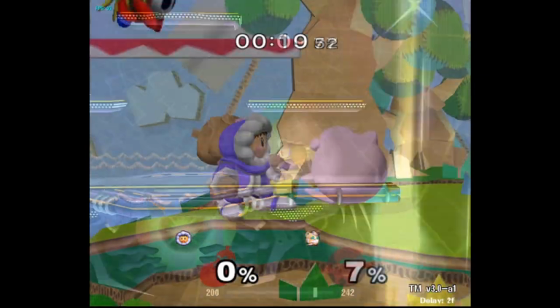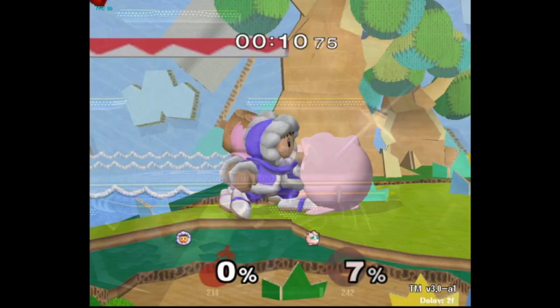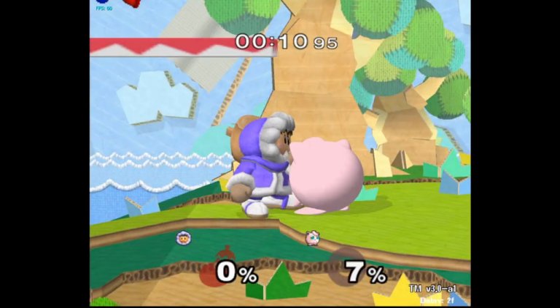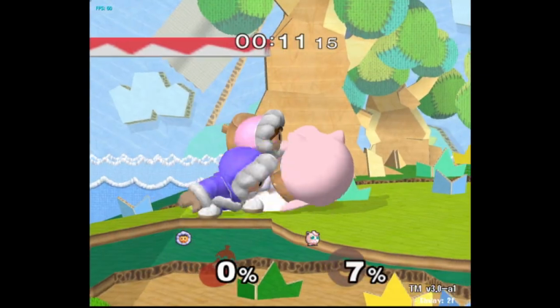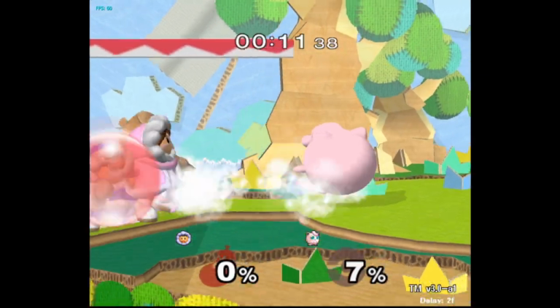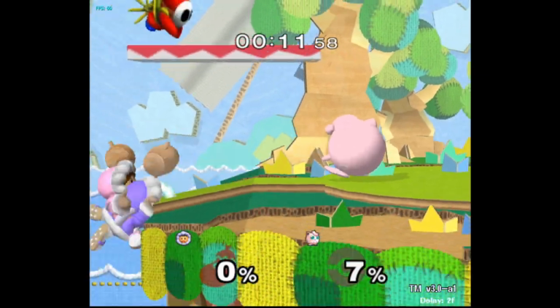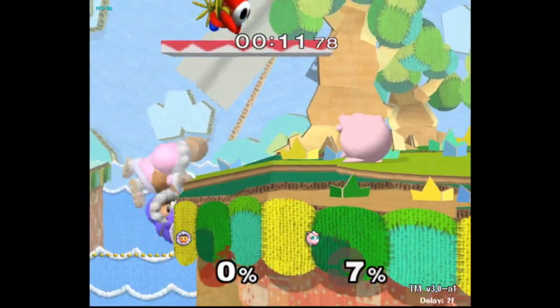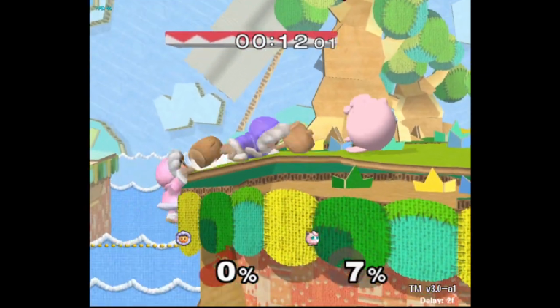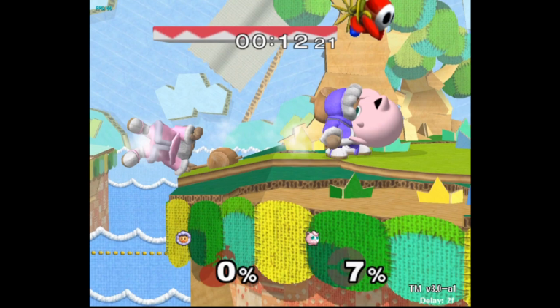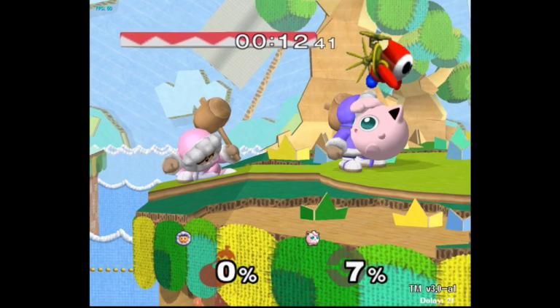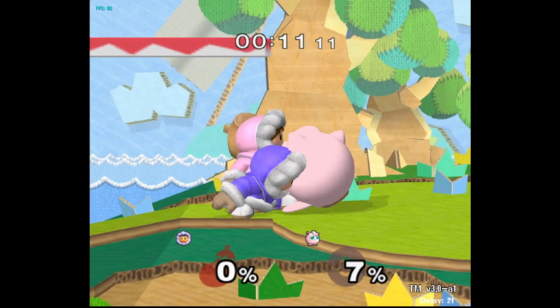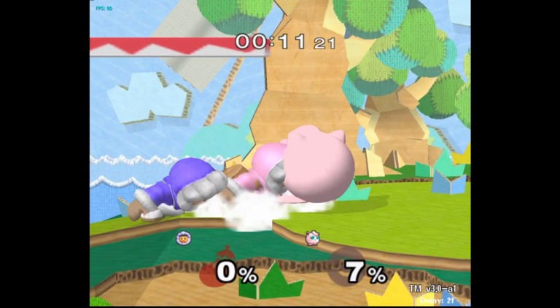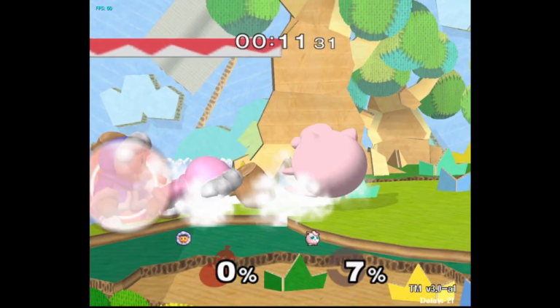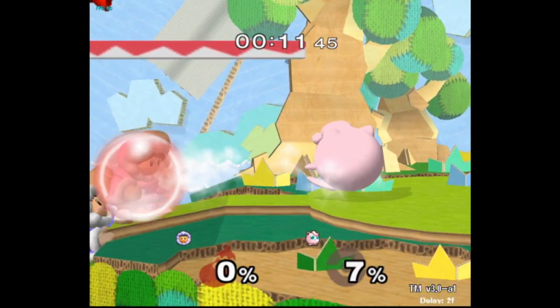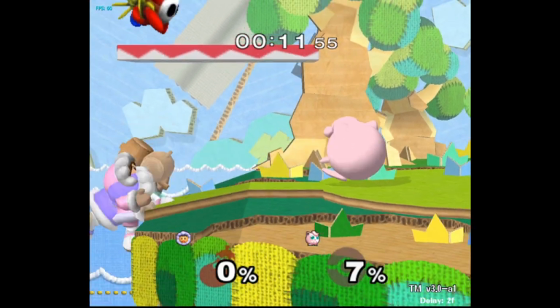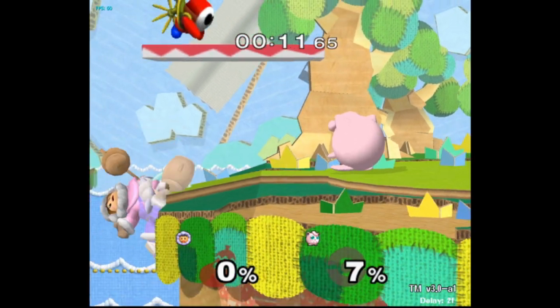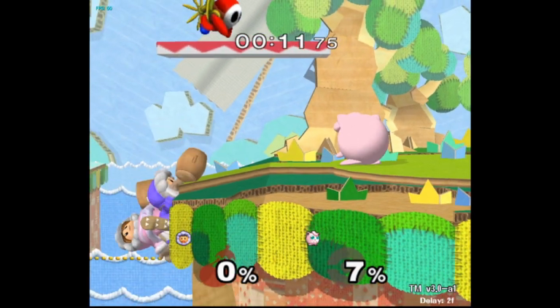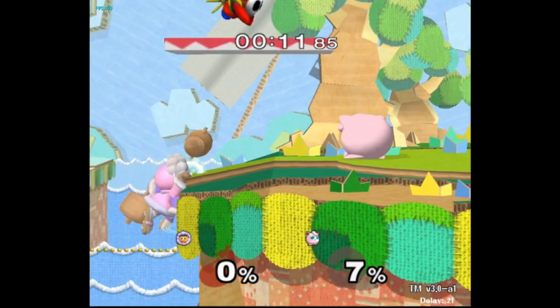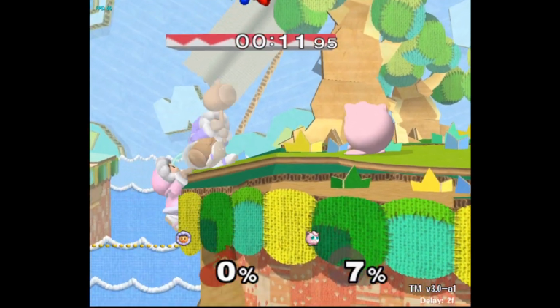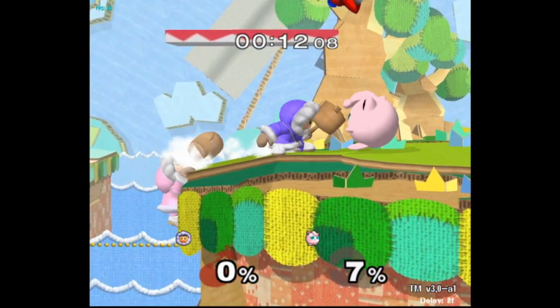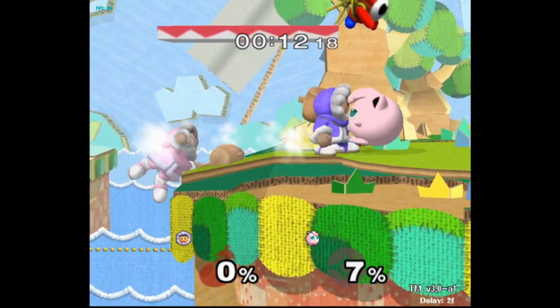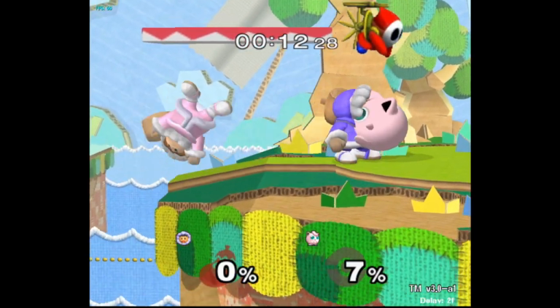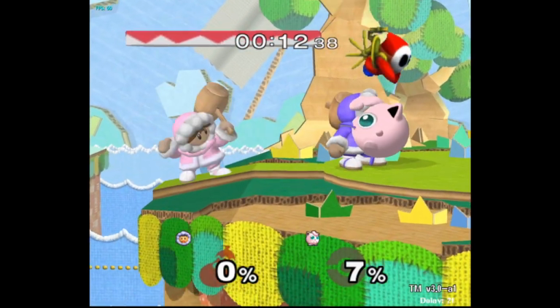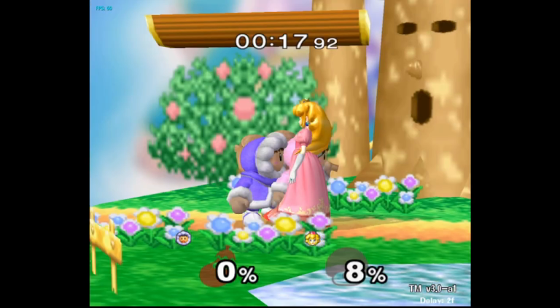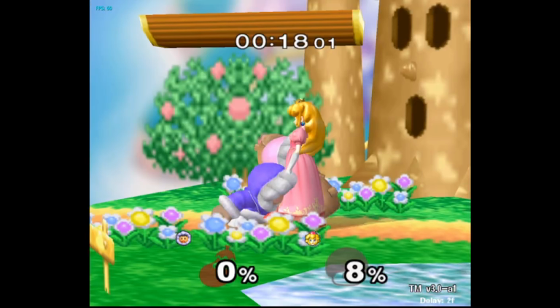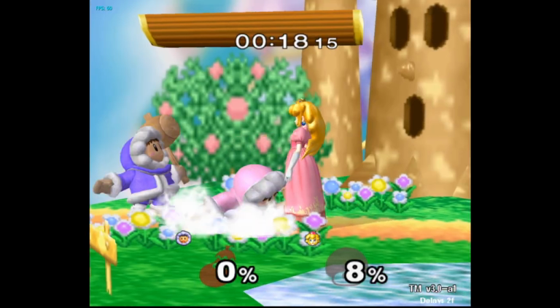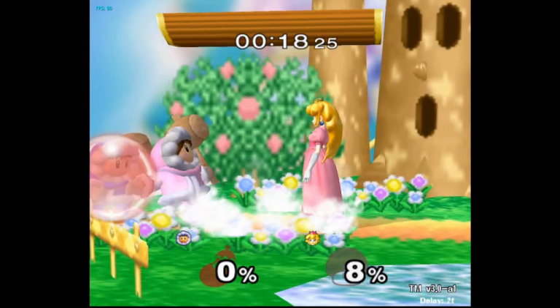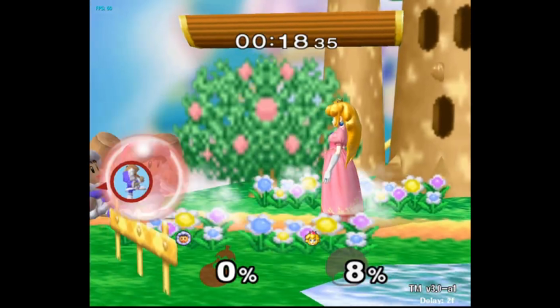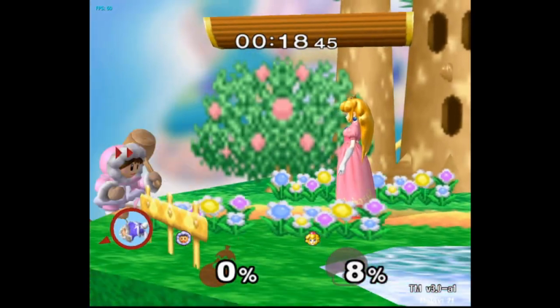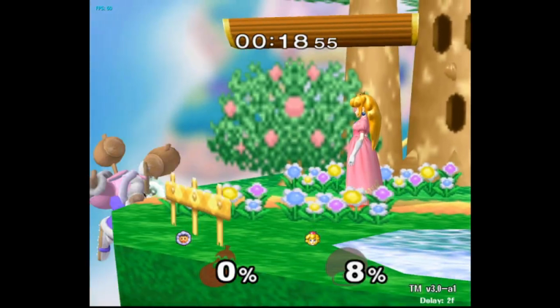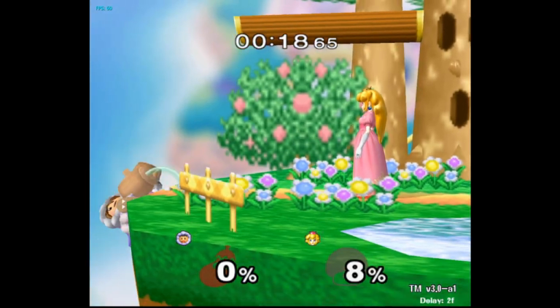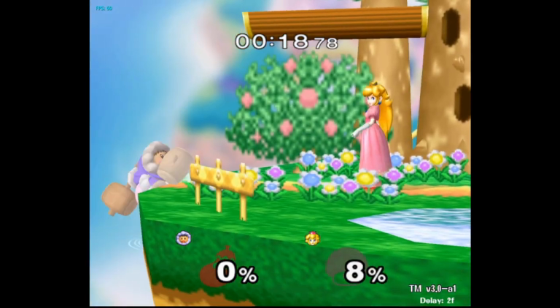To perform a Sliphog, wavedash to the ledge while holding shield. When Popo grabs the ledge, fall off and Nana will take it.